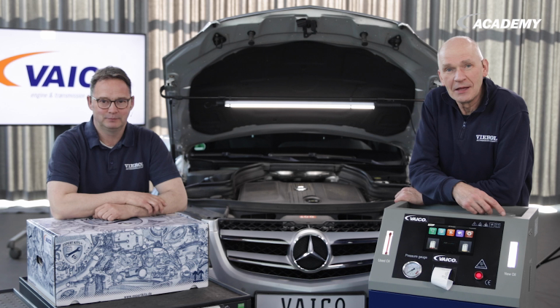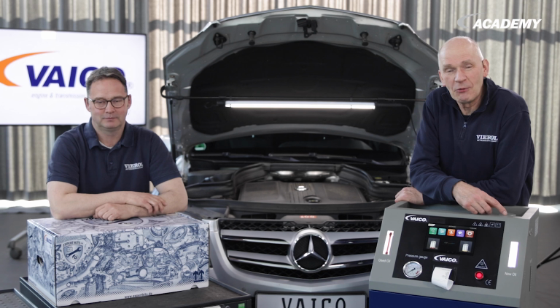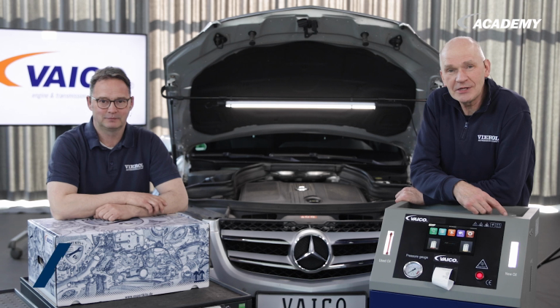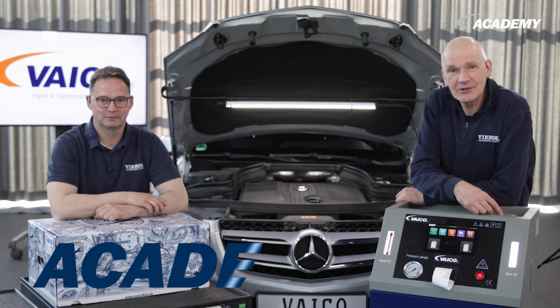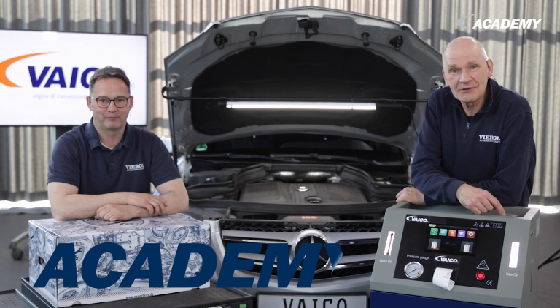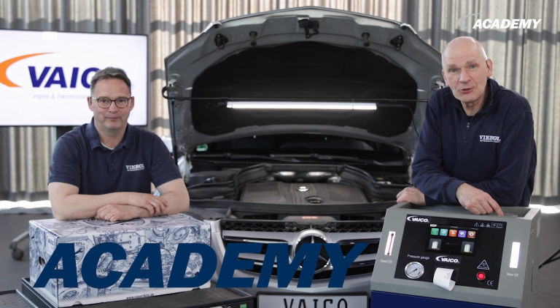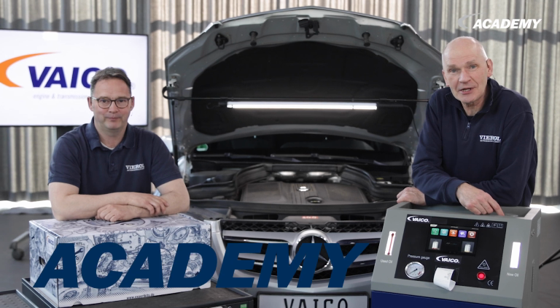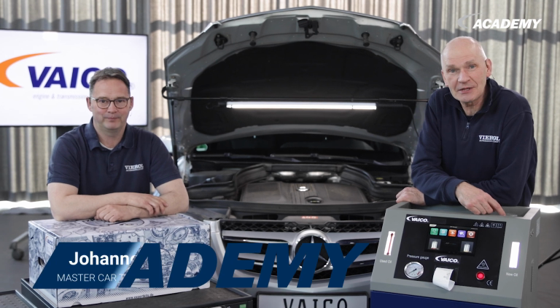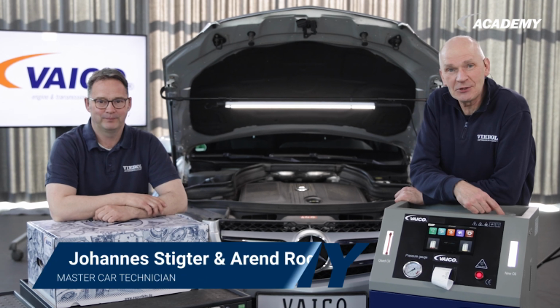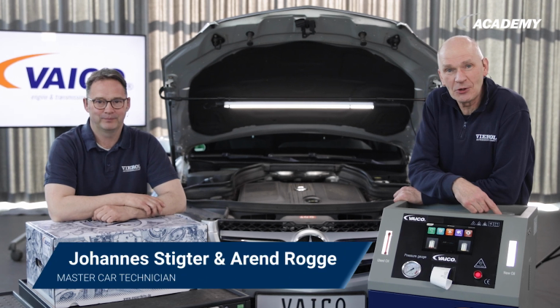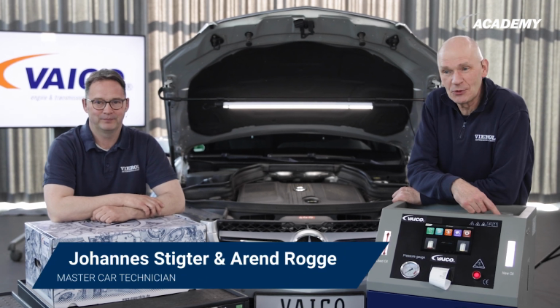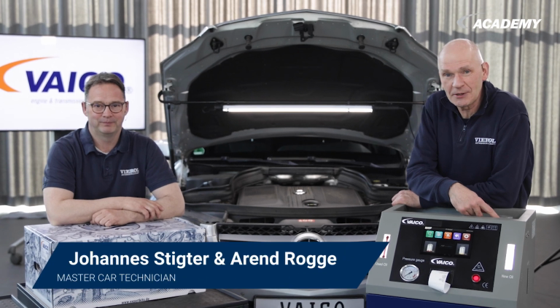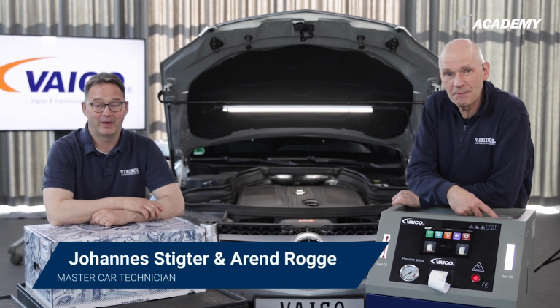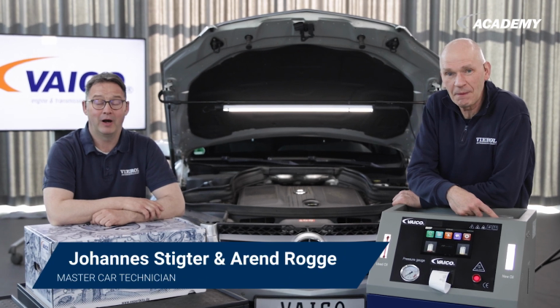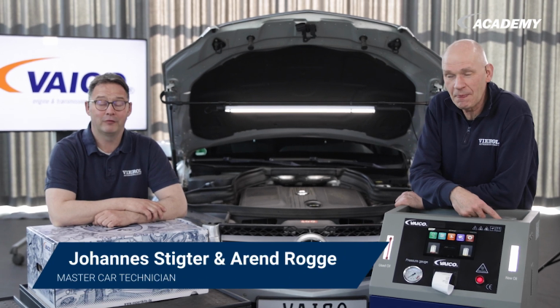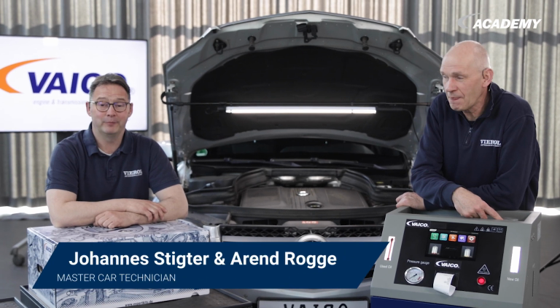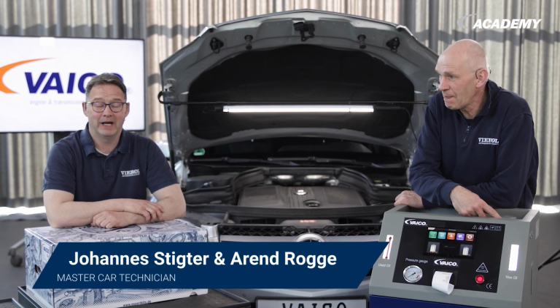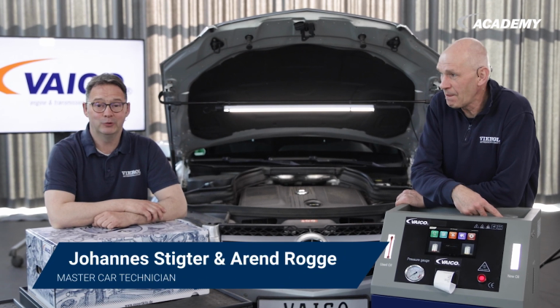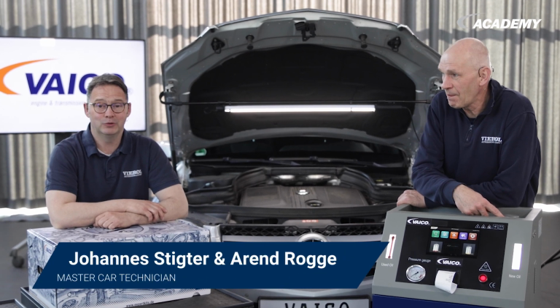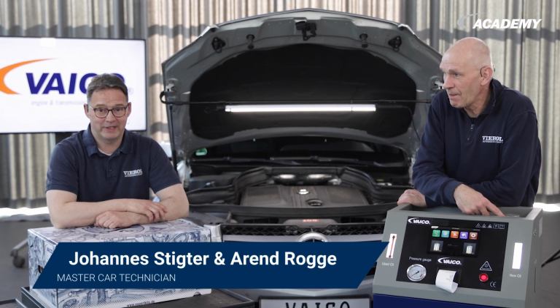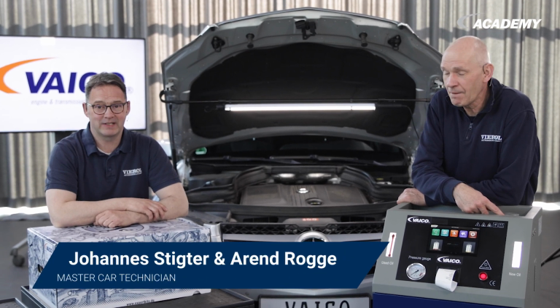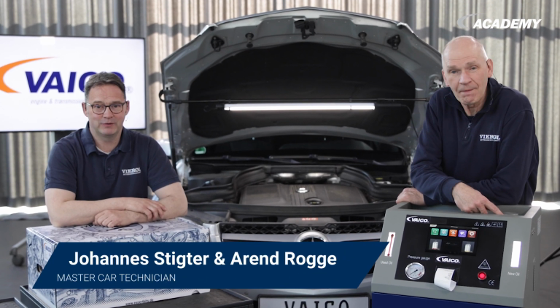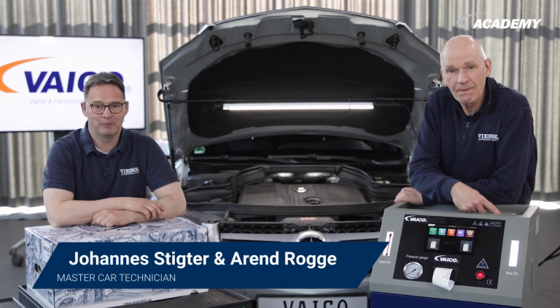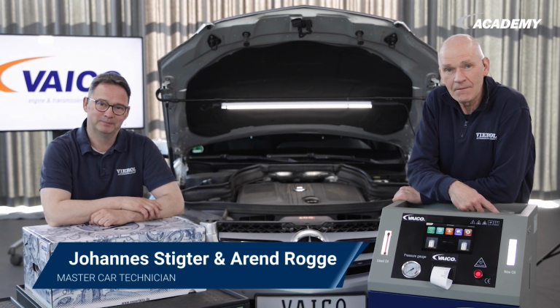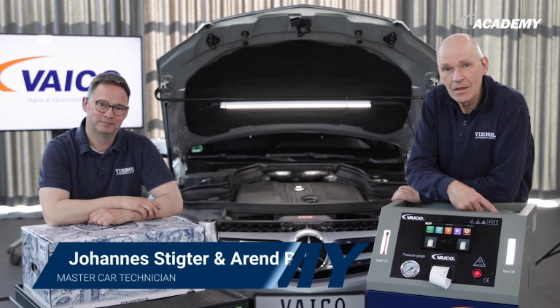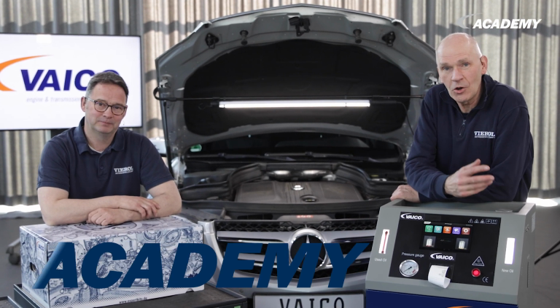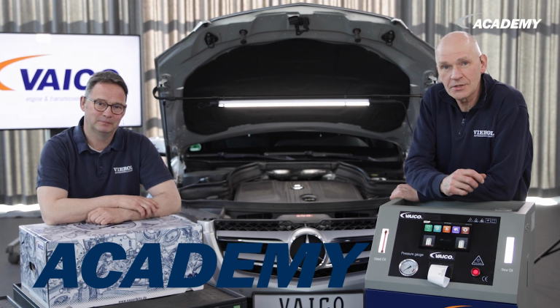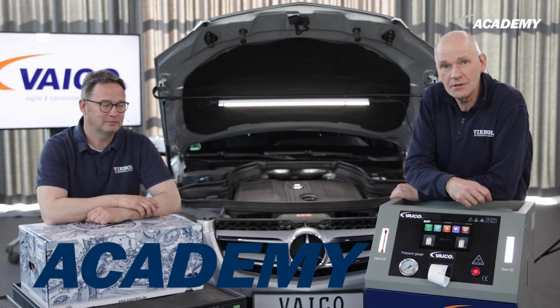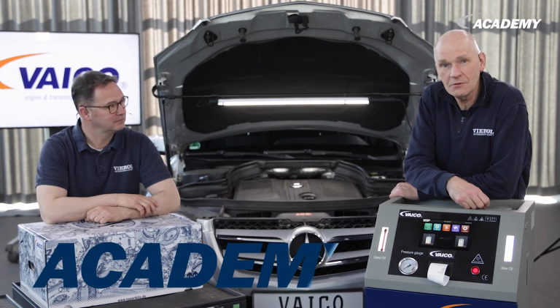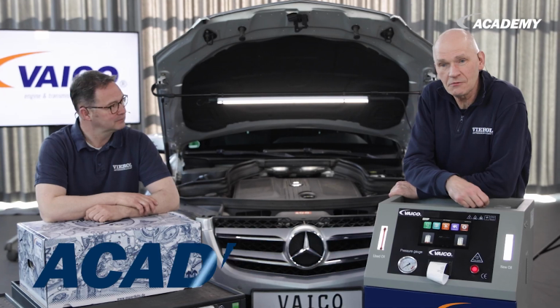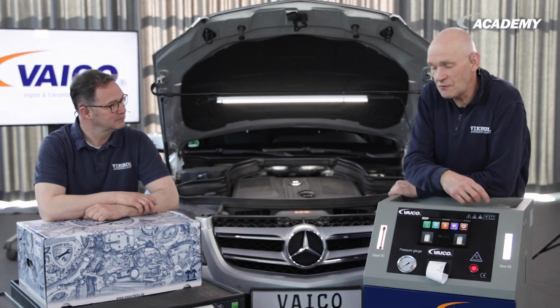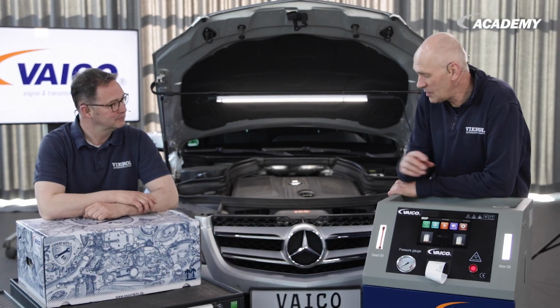Hello from the Viral Academy in Oldenburg. Today we want to perform a transmission flush on this beautiful Mercedes.